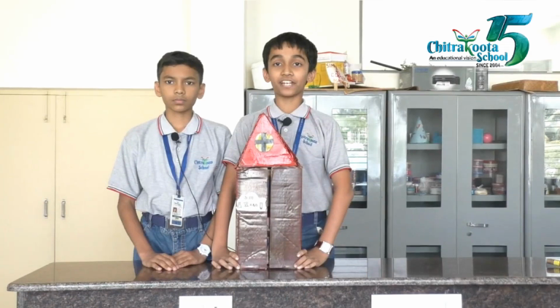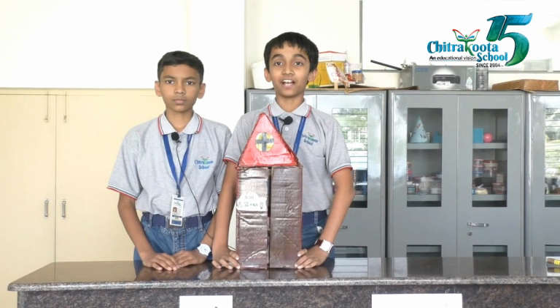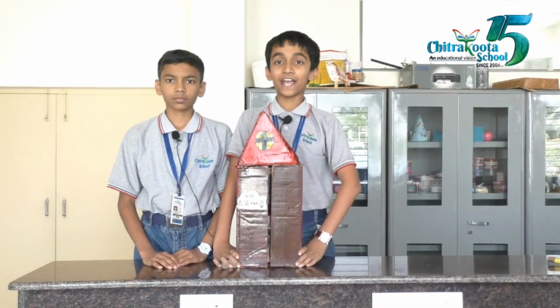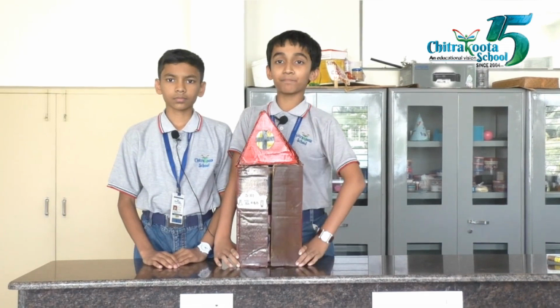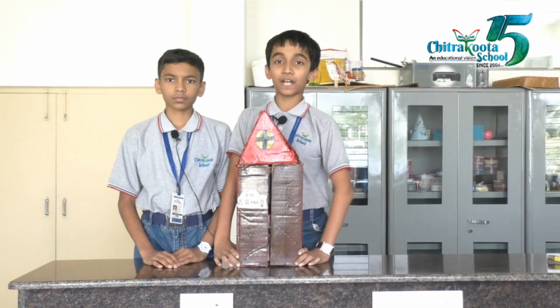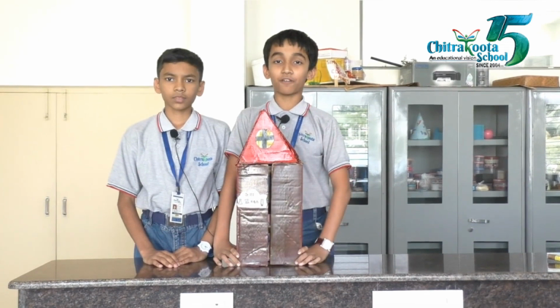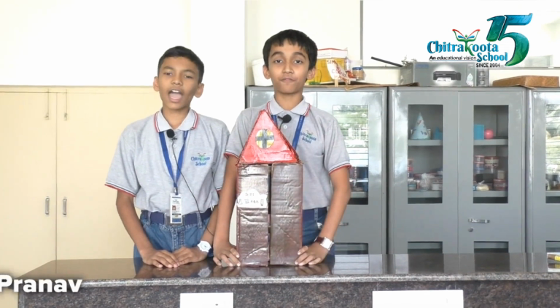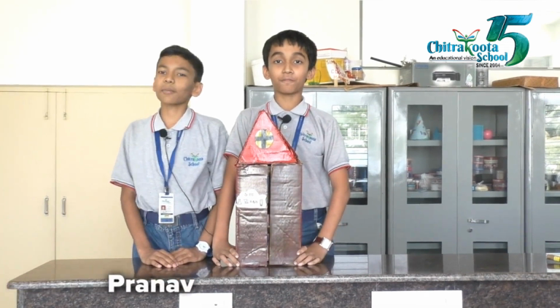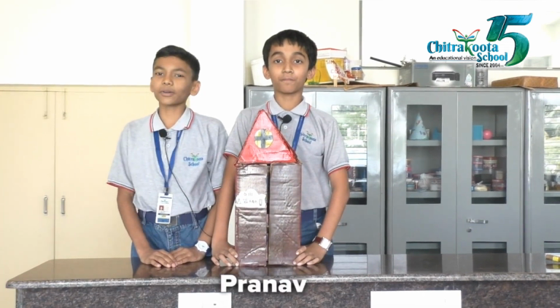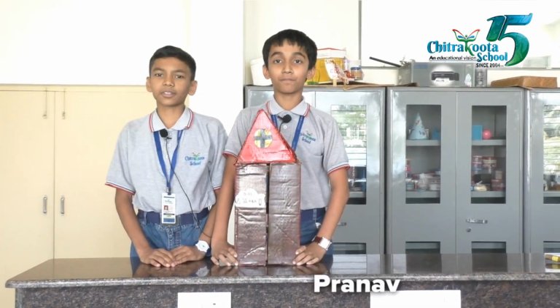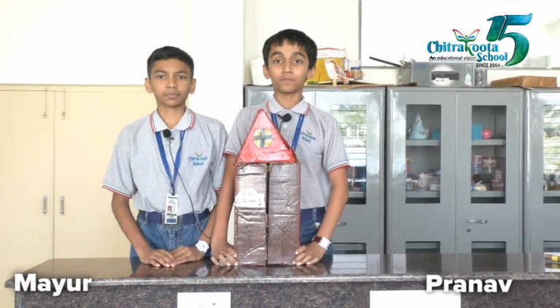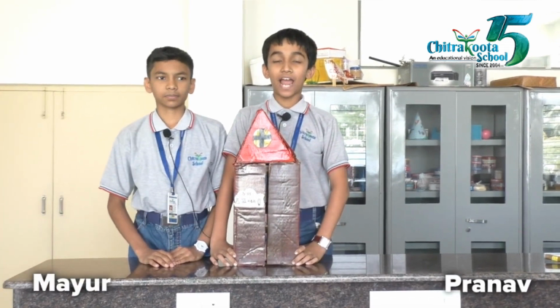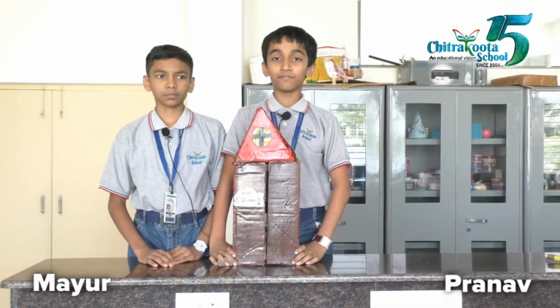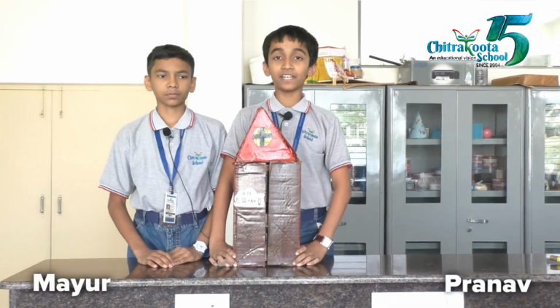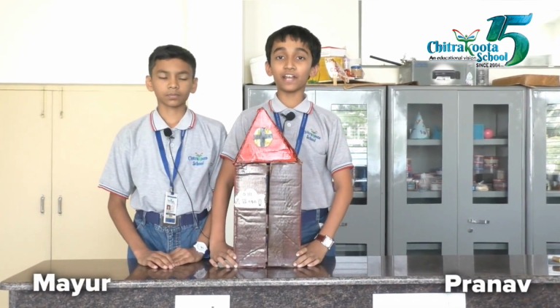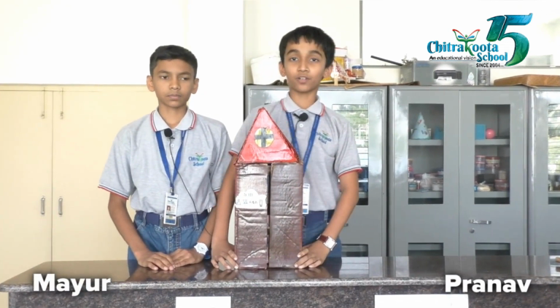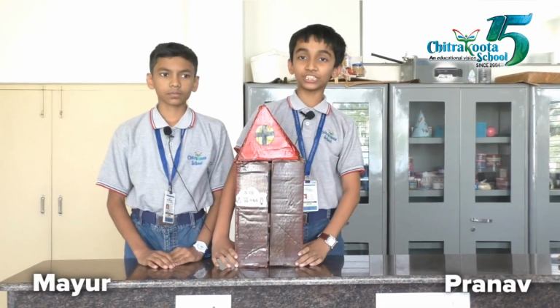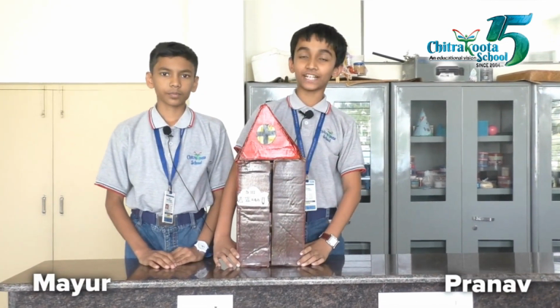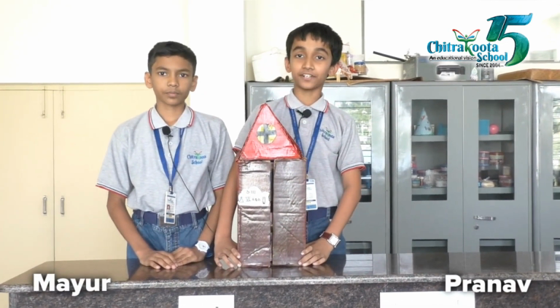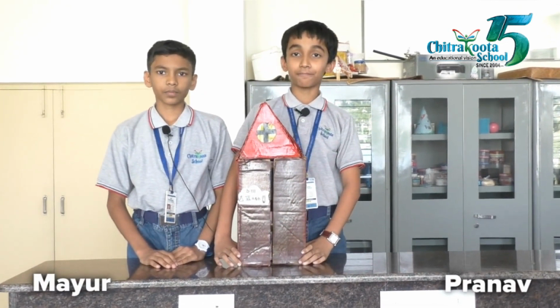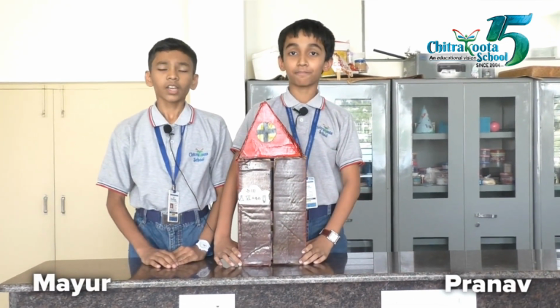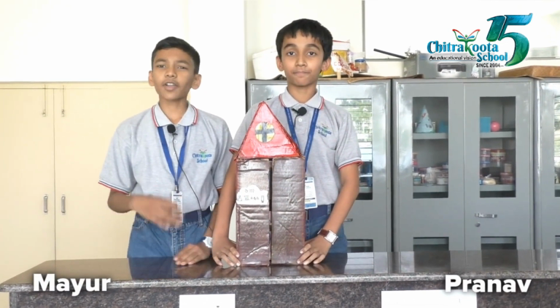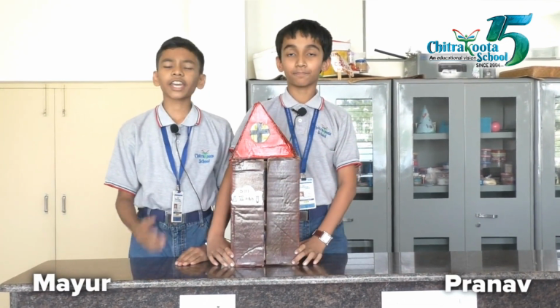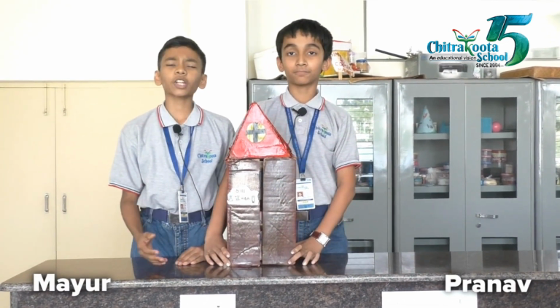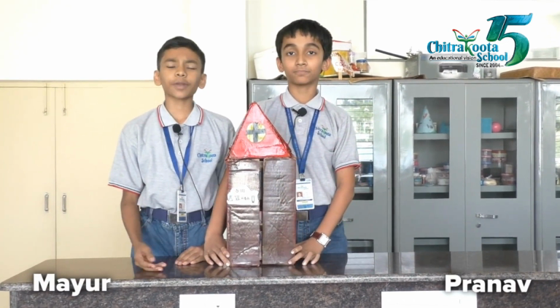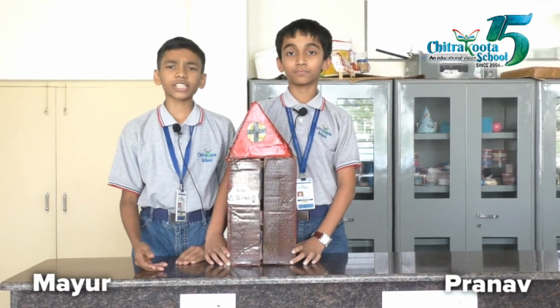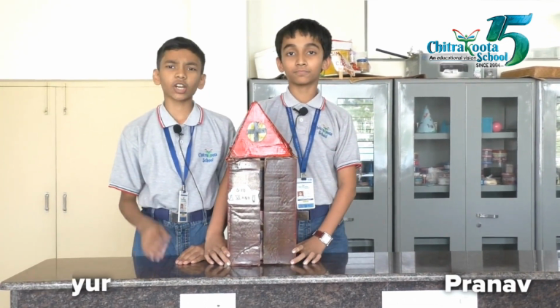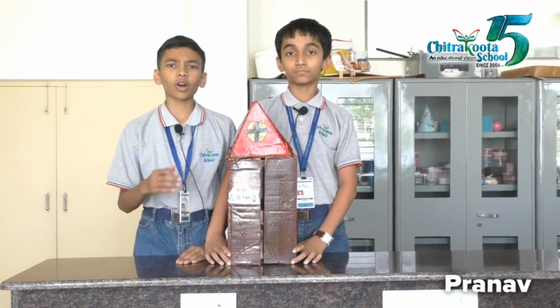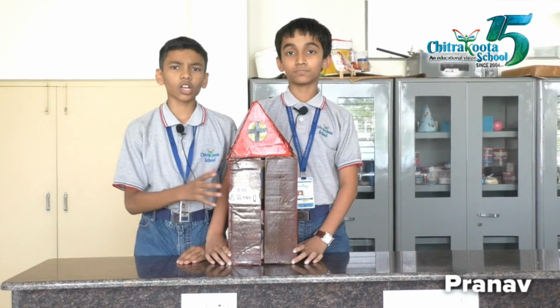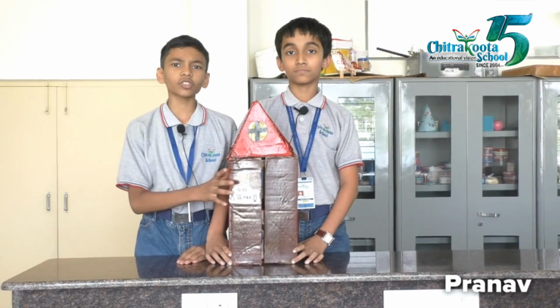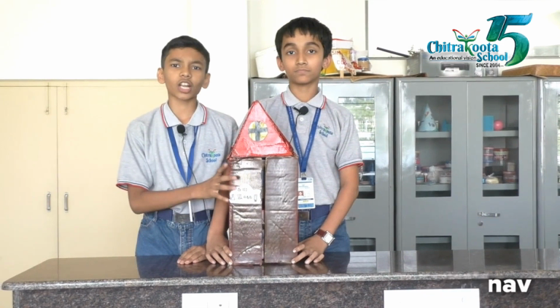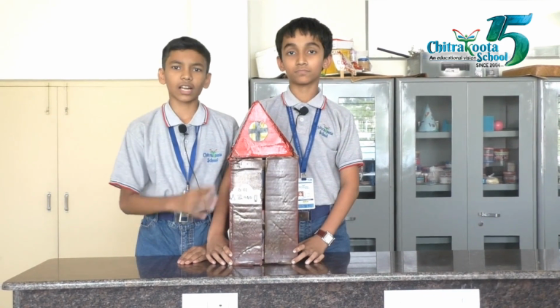I am Pranav. I am Mayur. And we are from 6th standard. We are here to present our model of door alarm.